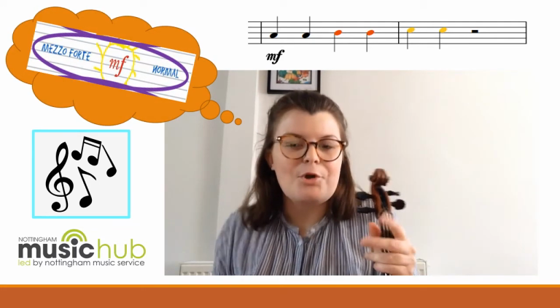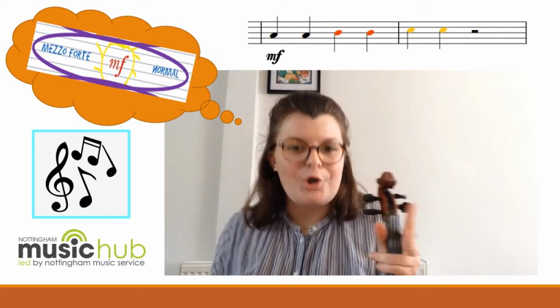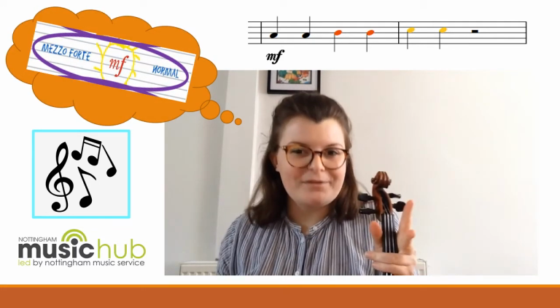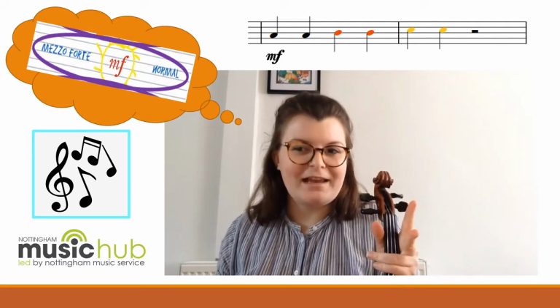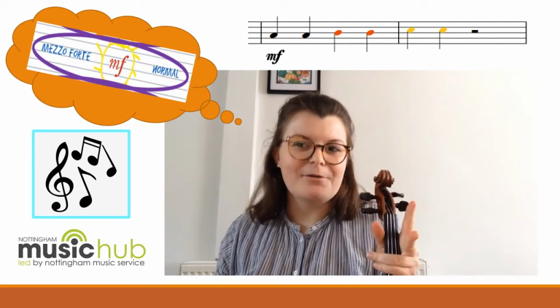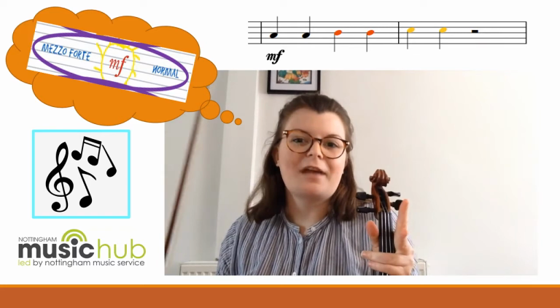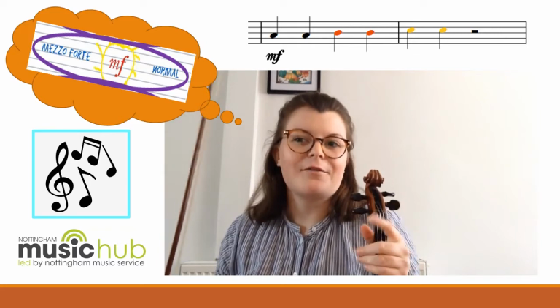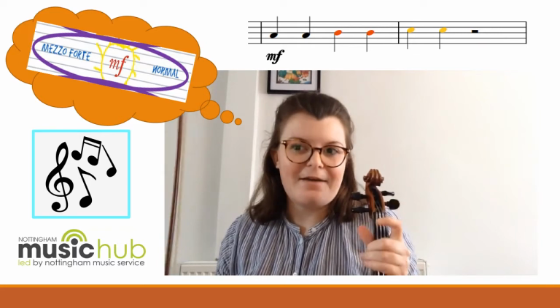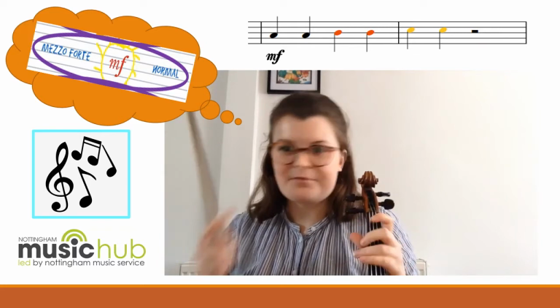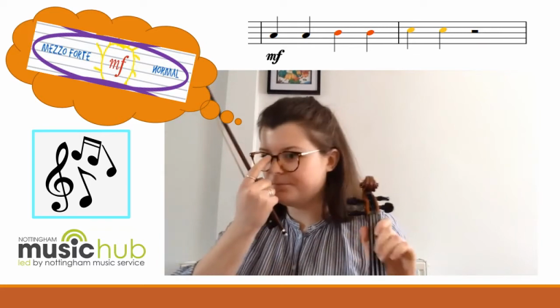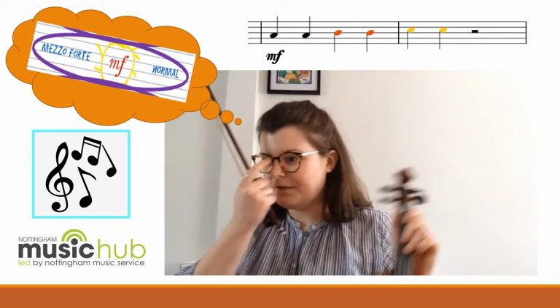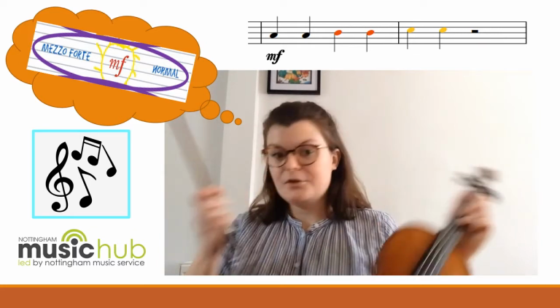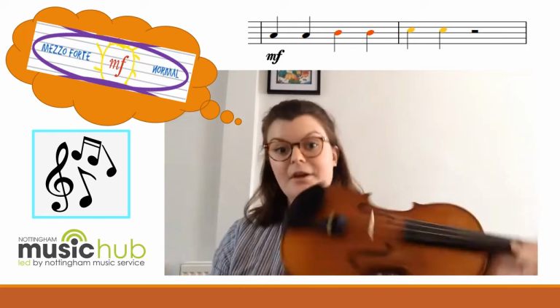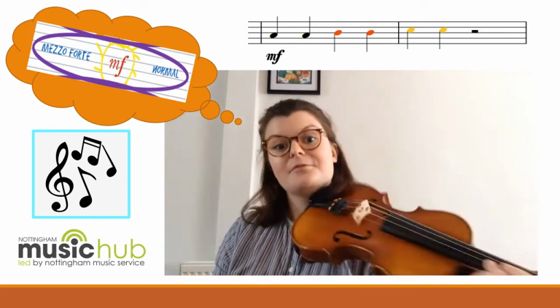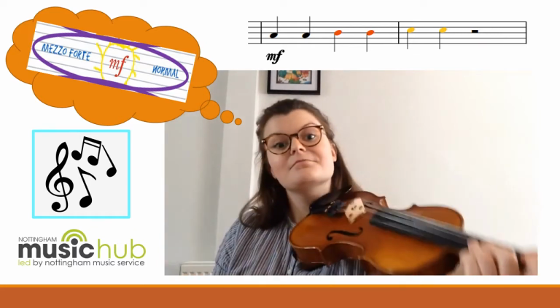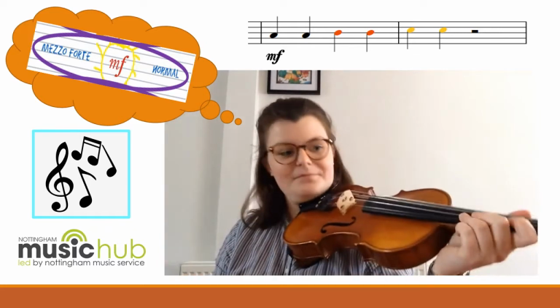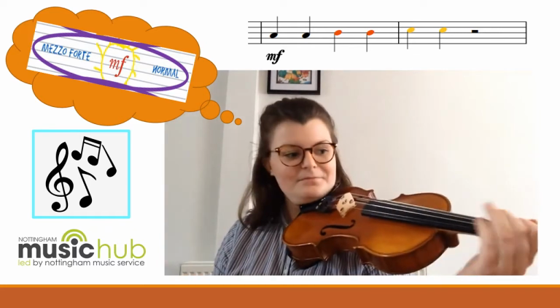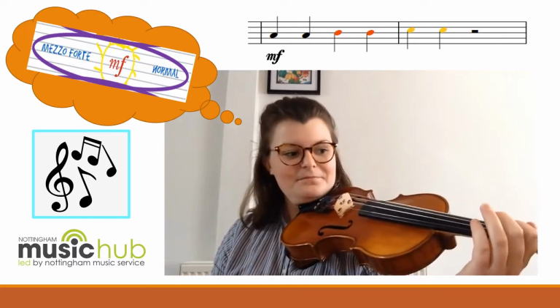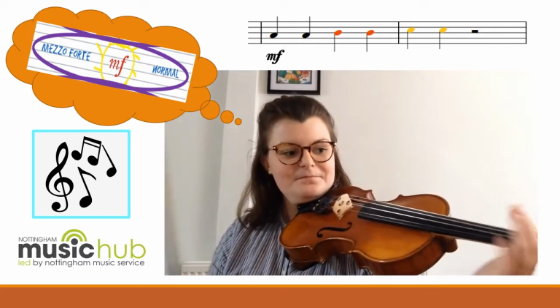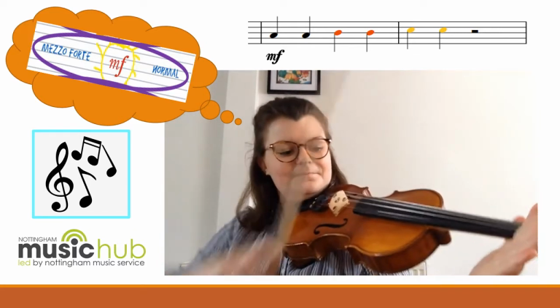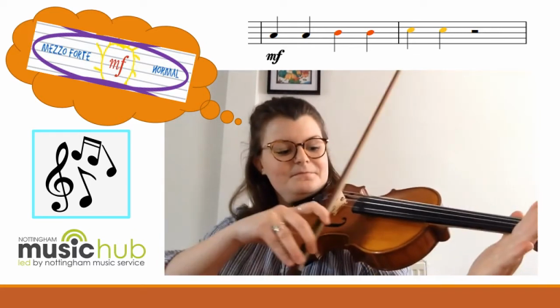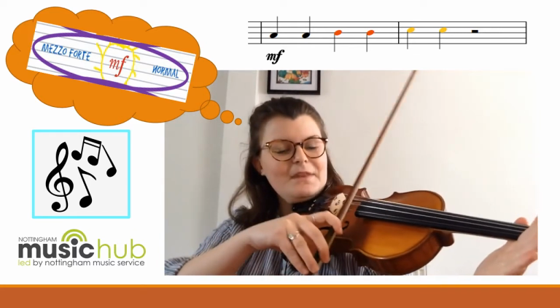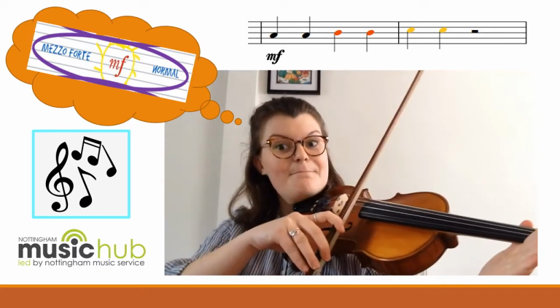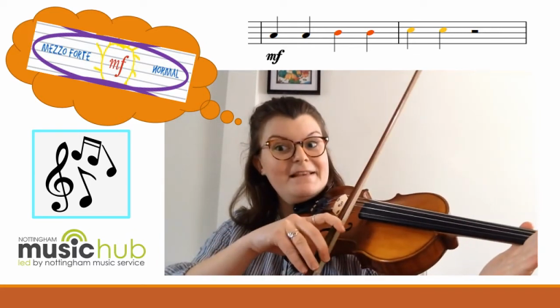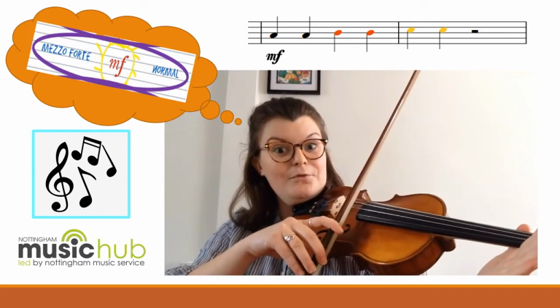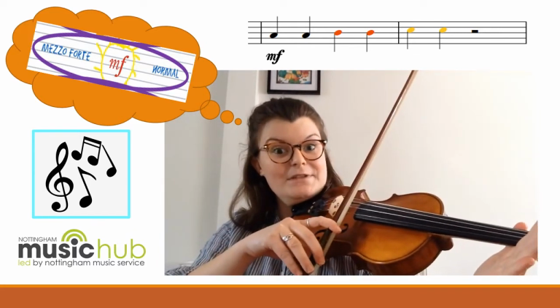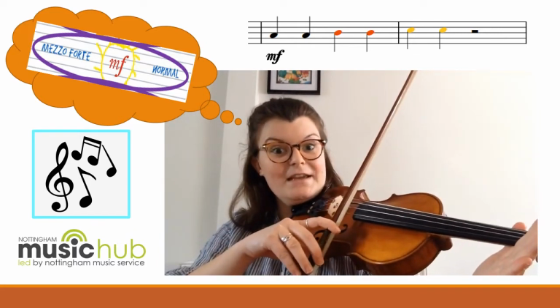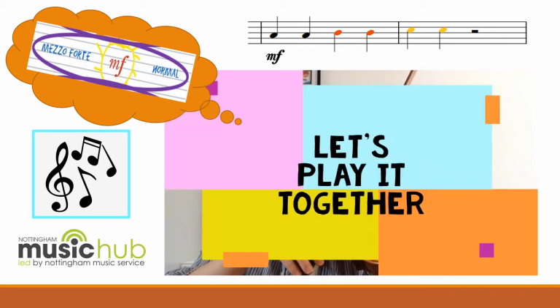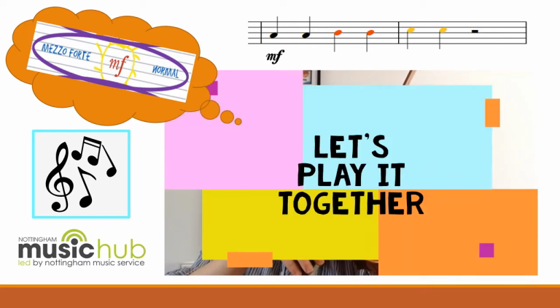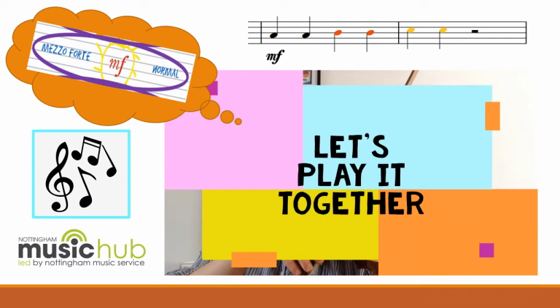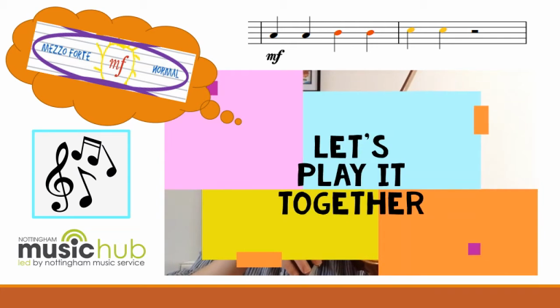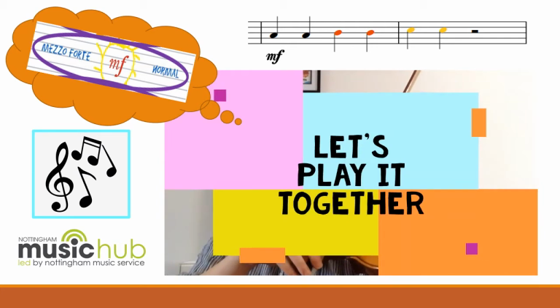It's a little bit louder than MP but not as loud as forte. Mezzo forte — let's play it together.